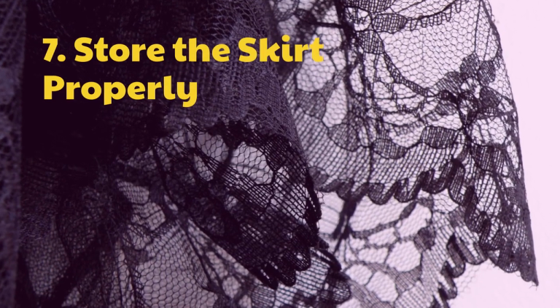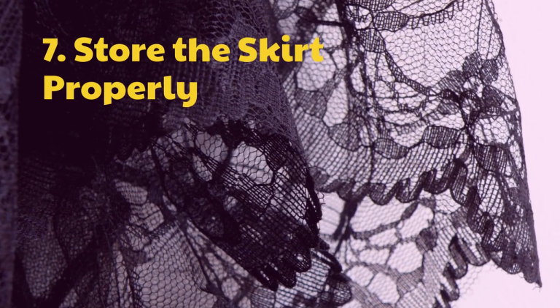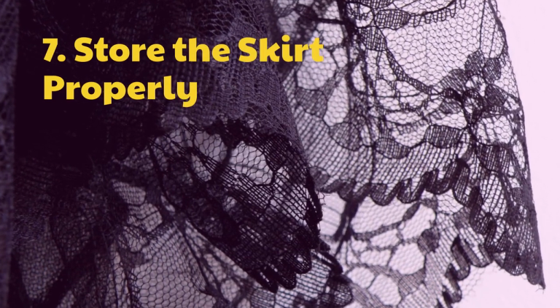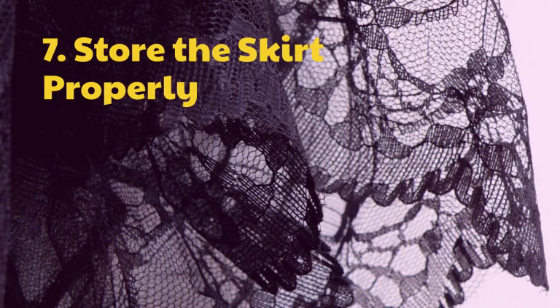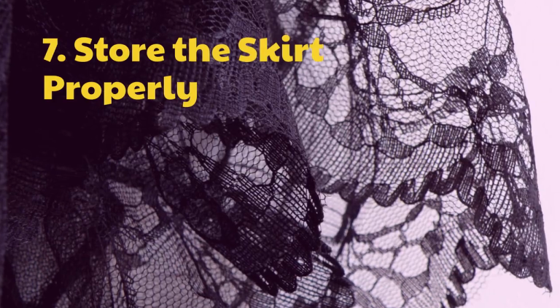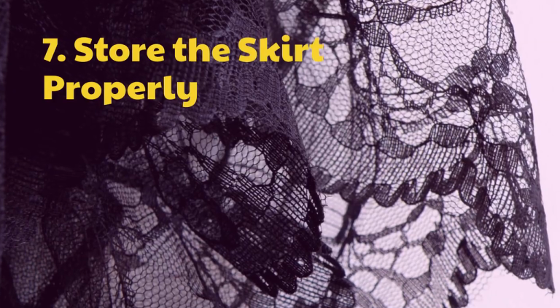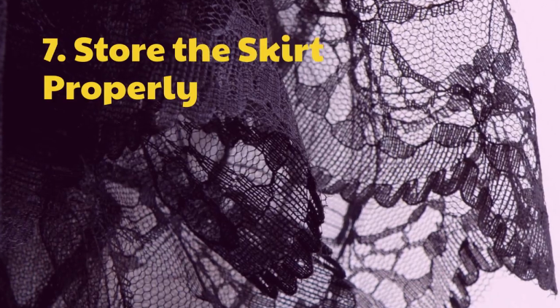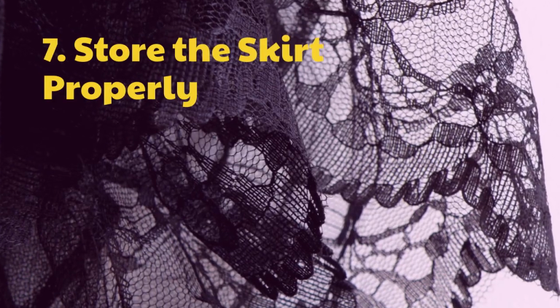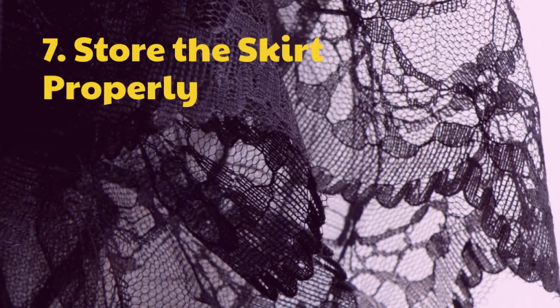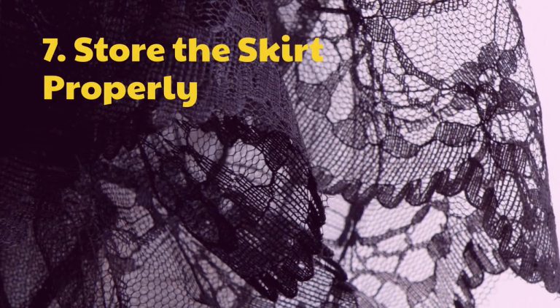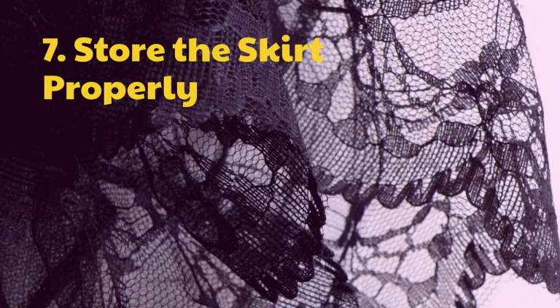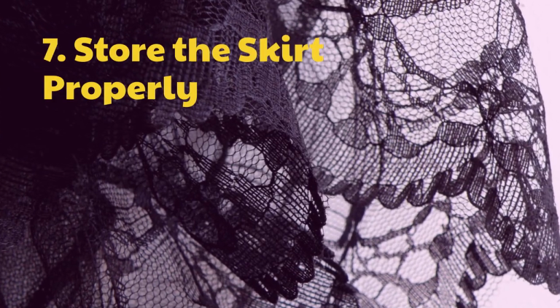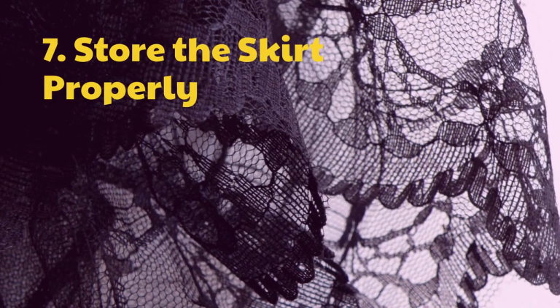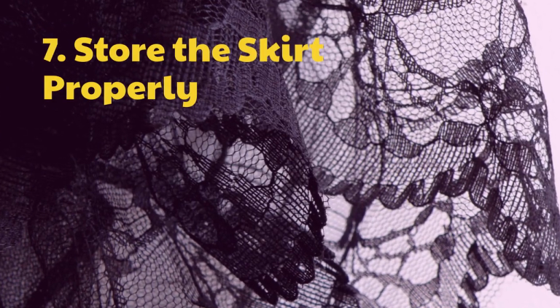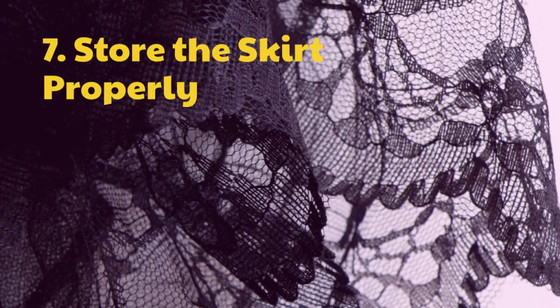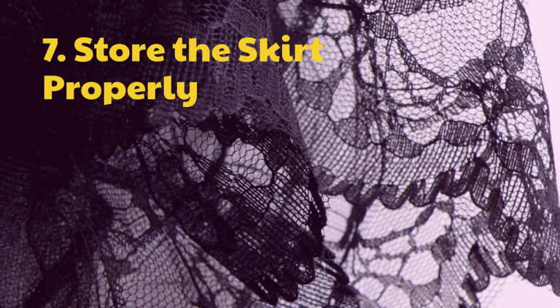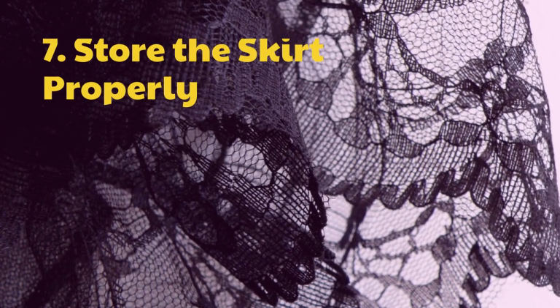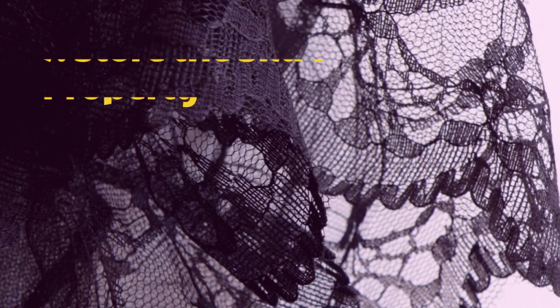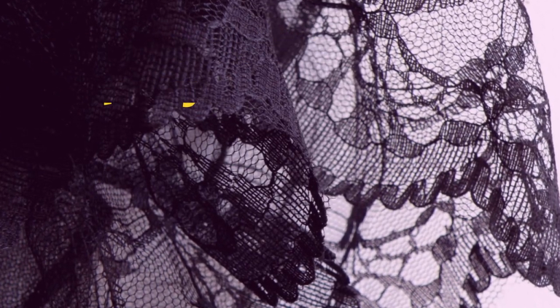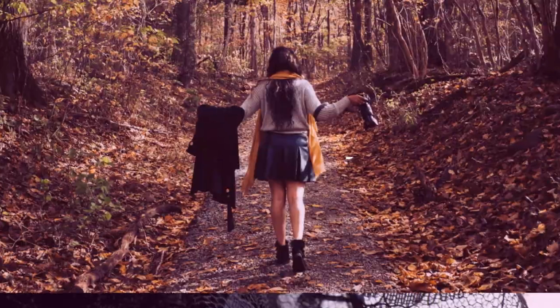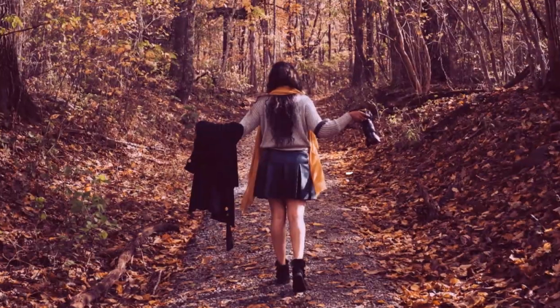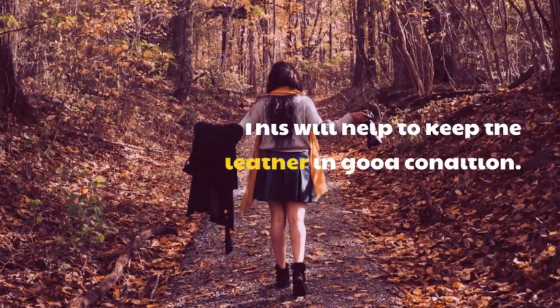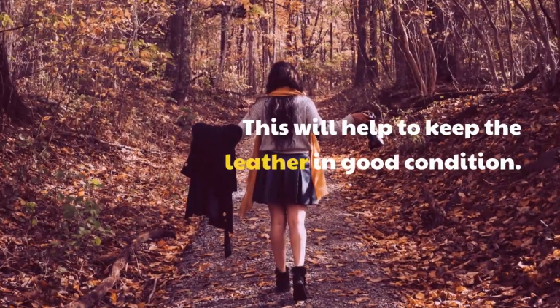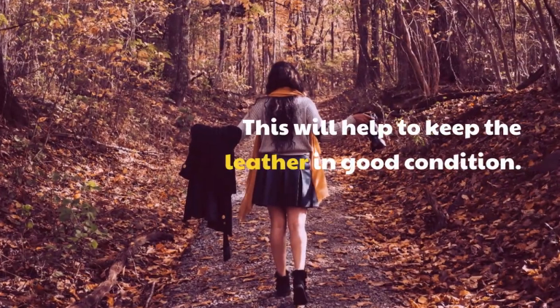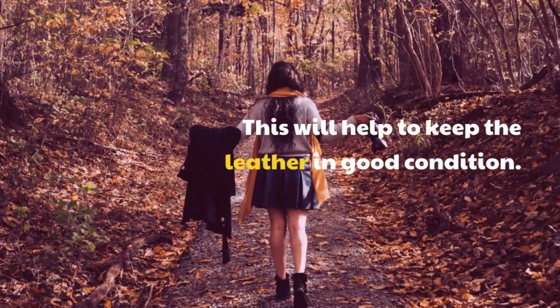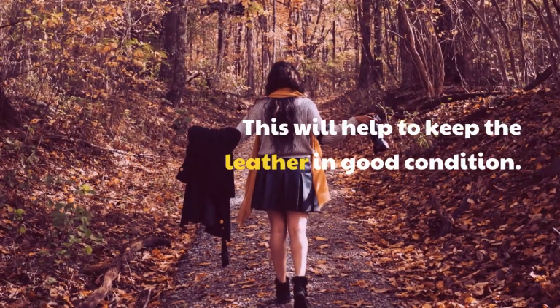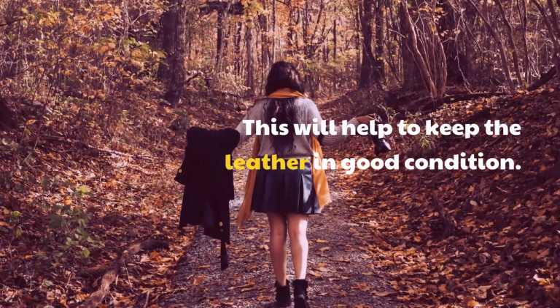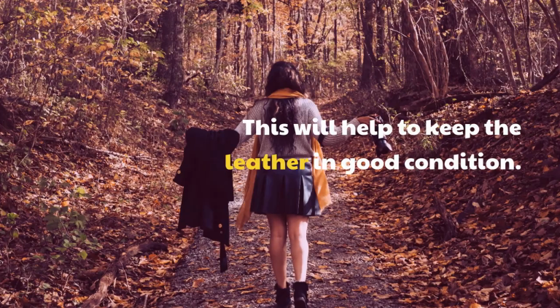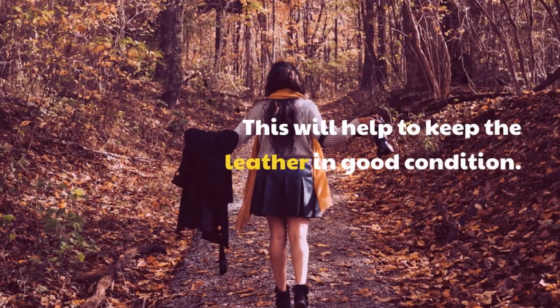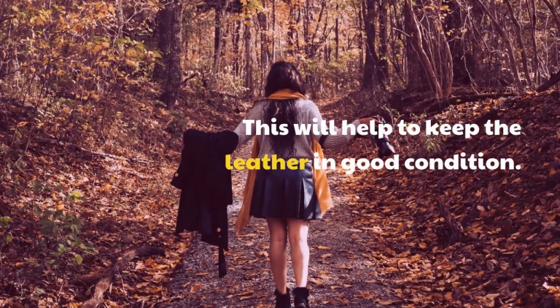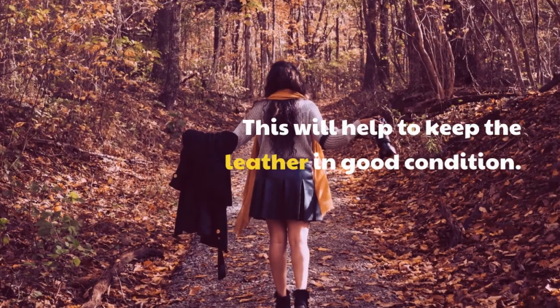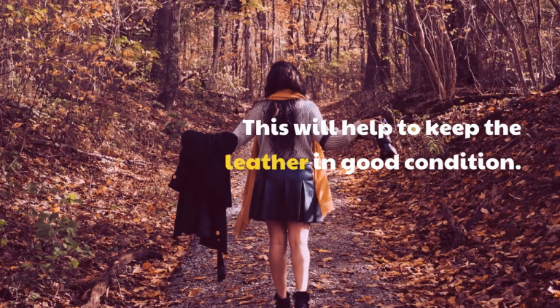Step 7: Store the skirt properly. This will help to keep the leather in good condition.